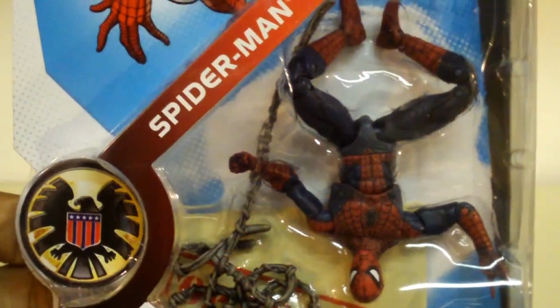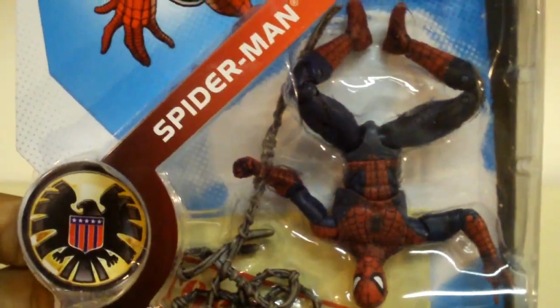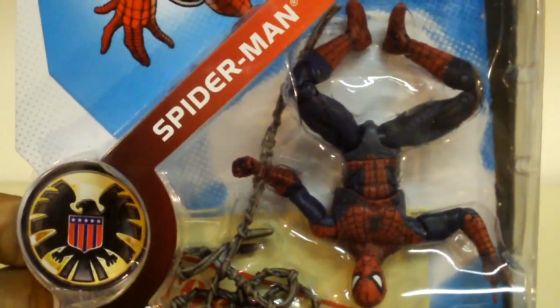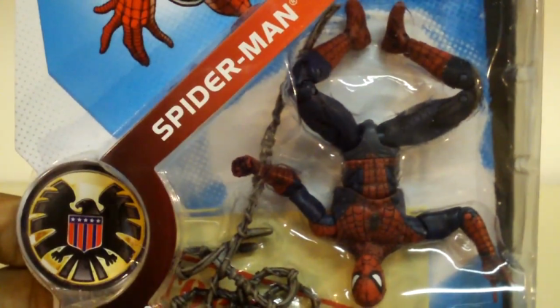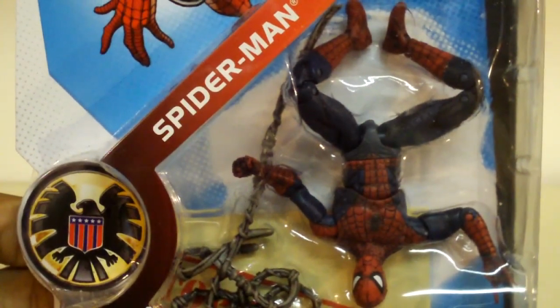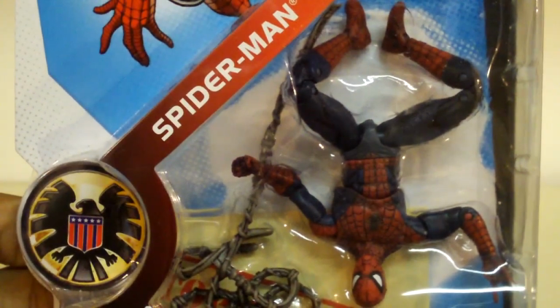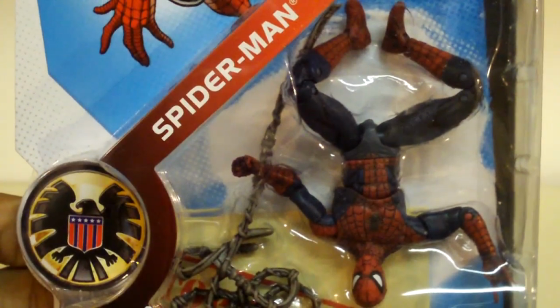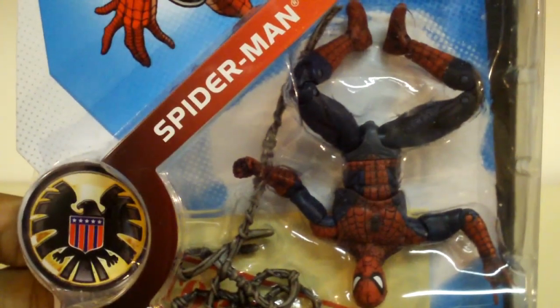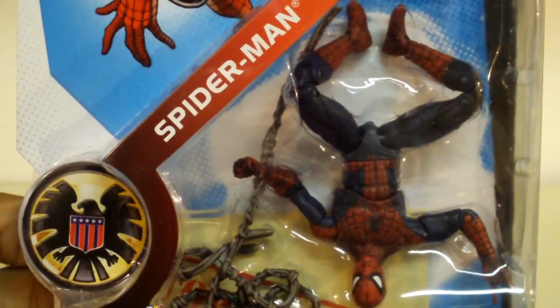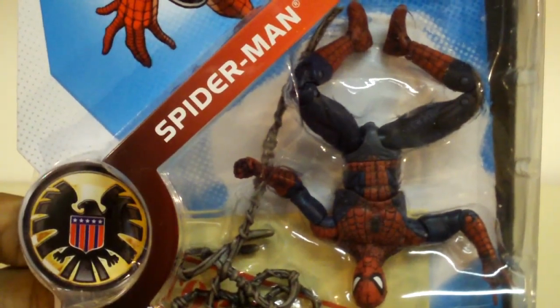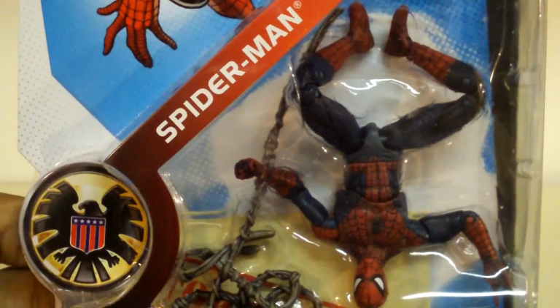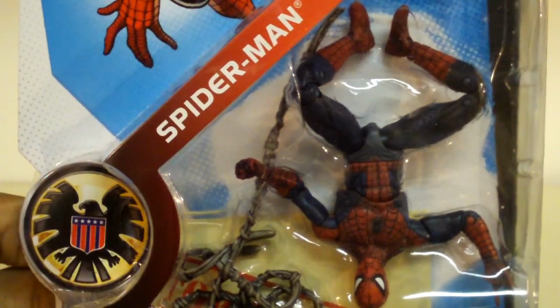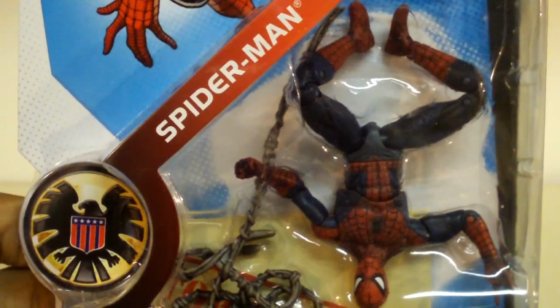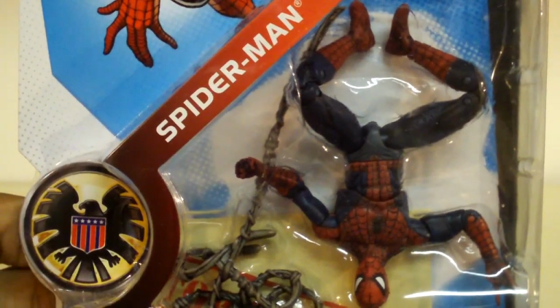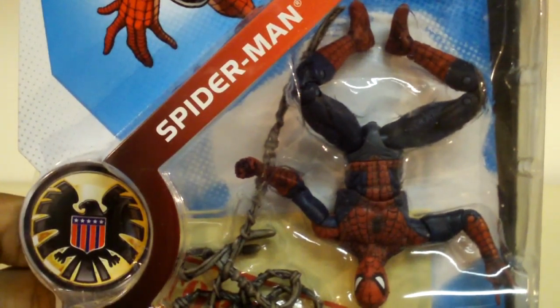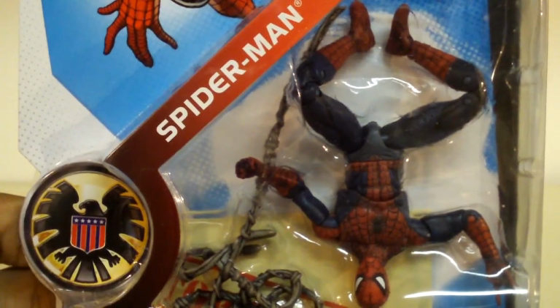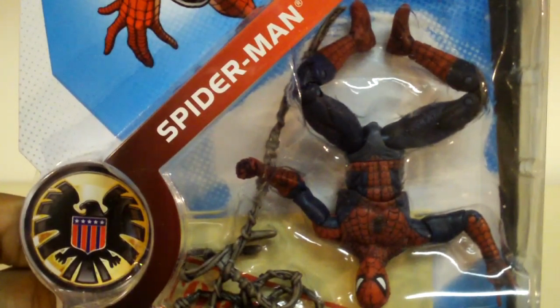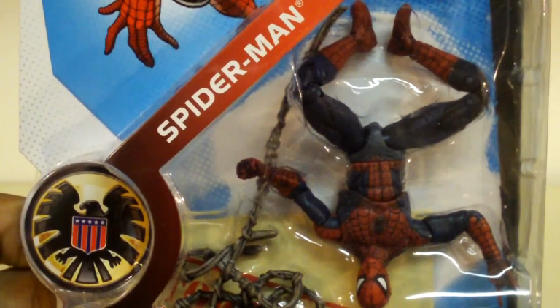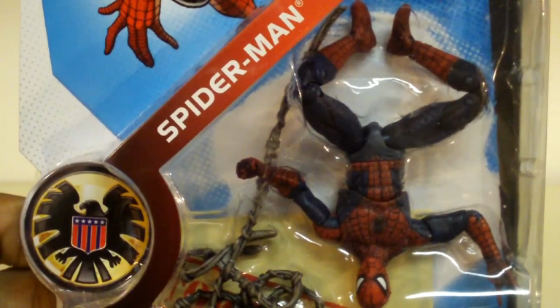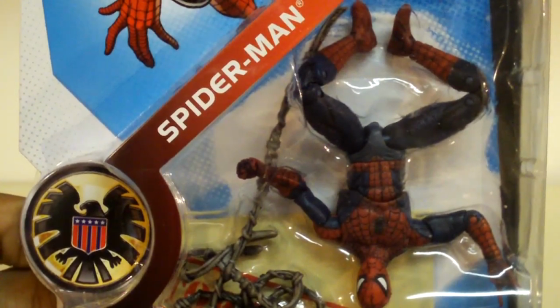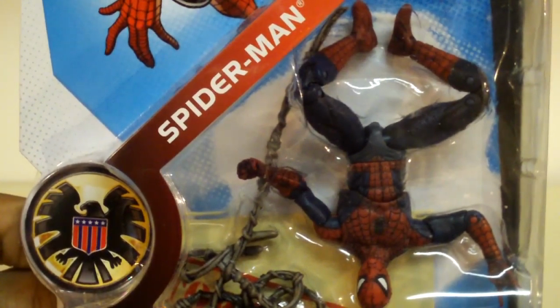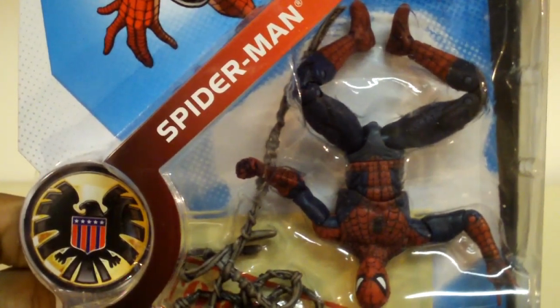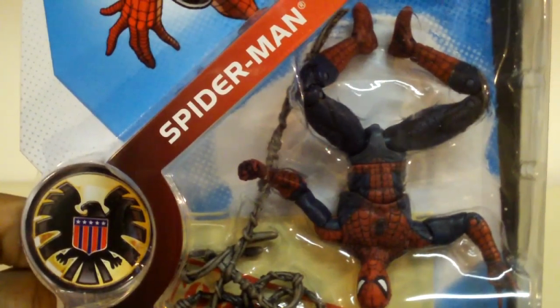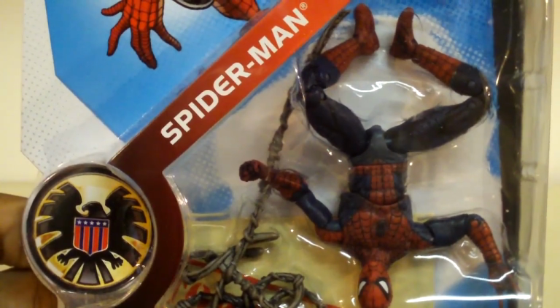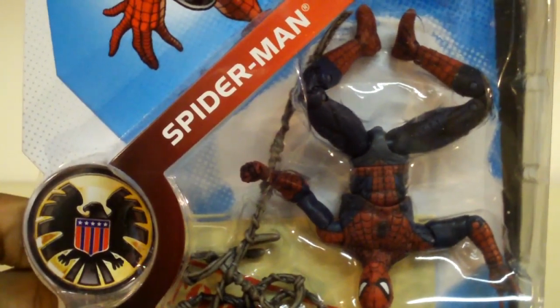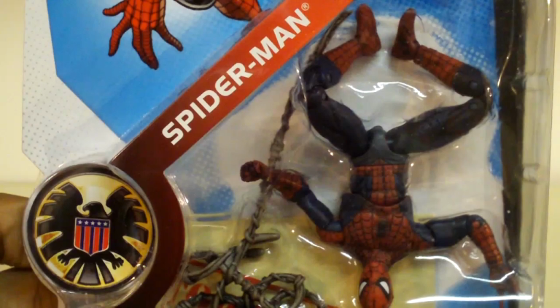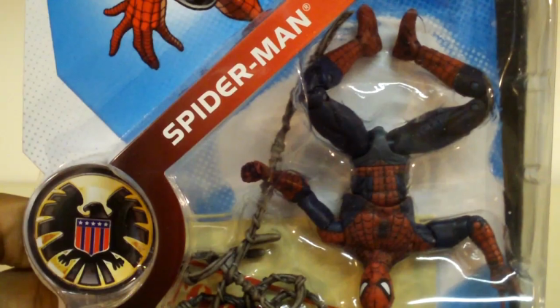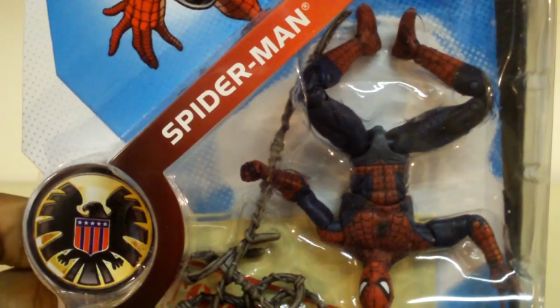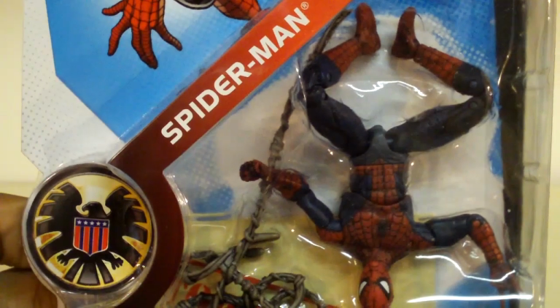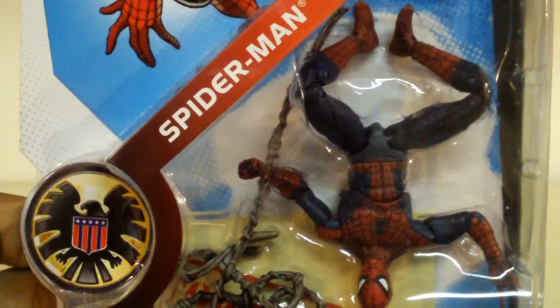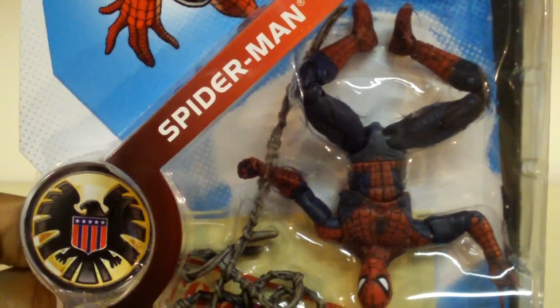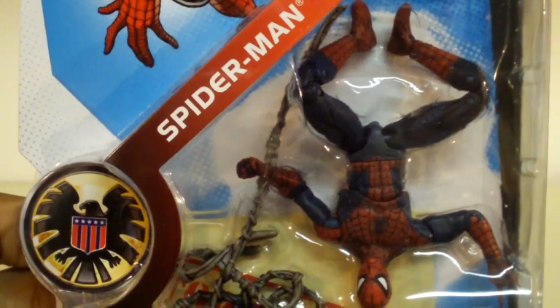Hey, what's up collectors? This is DemonicReviewSpot, and this is another video review, this time on Marvel Universe Spider-Man.